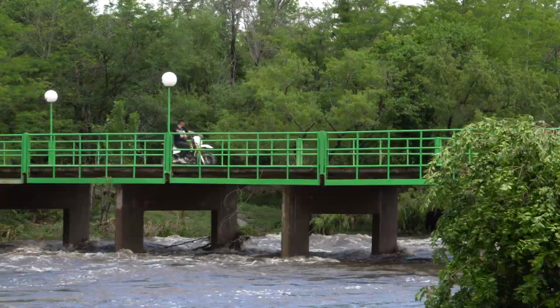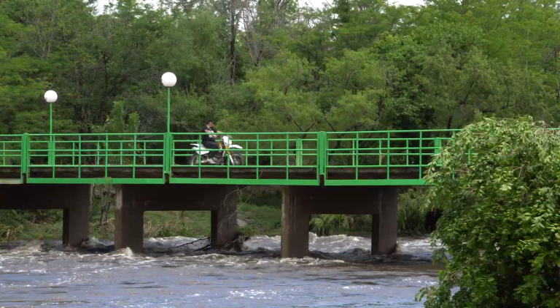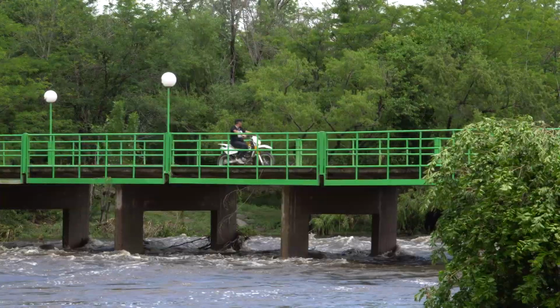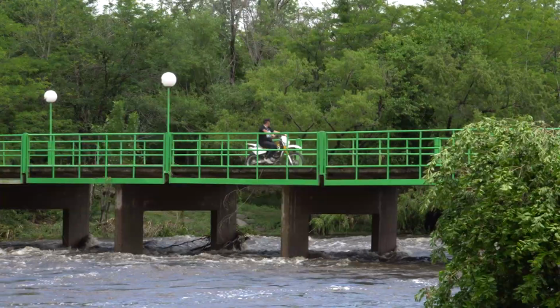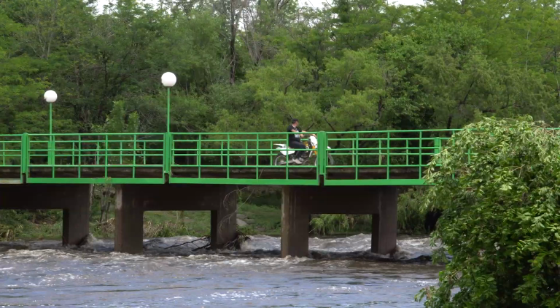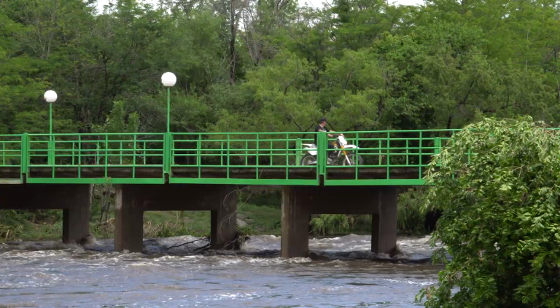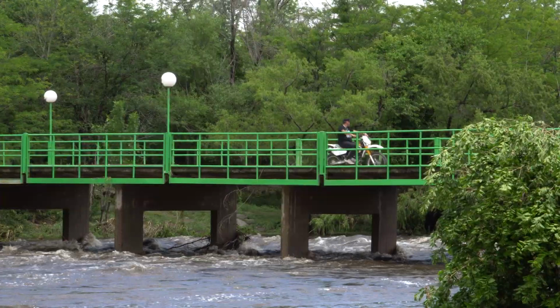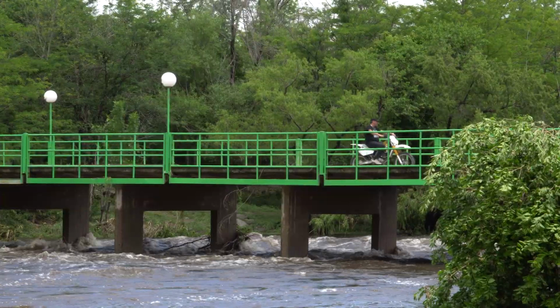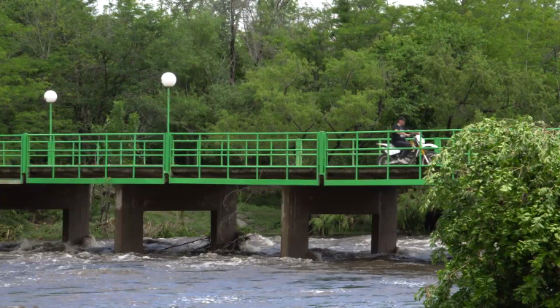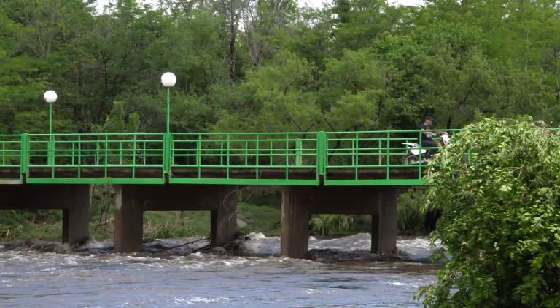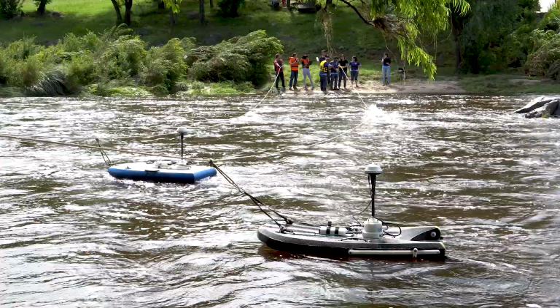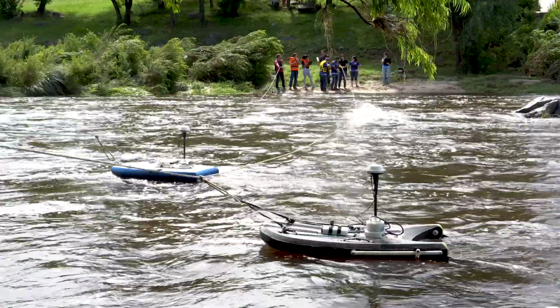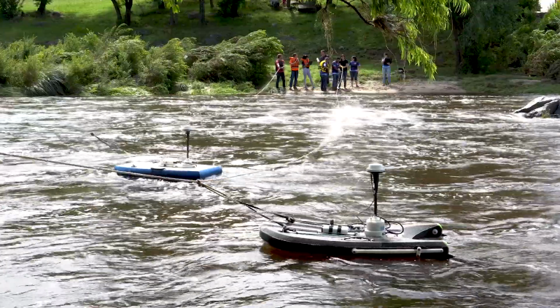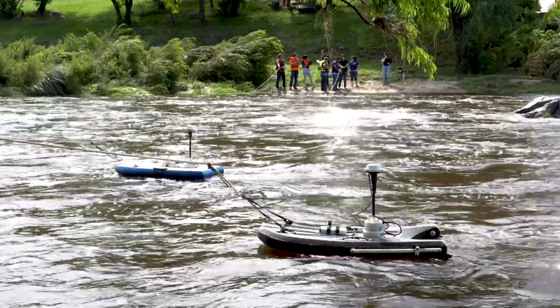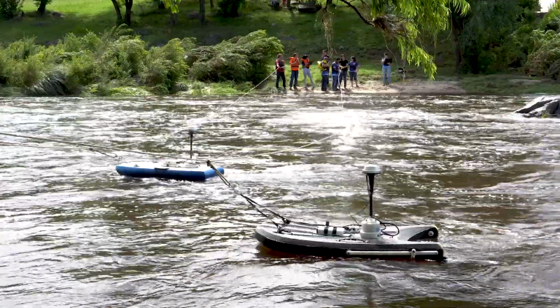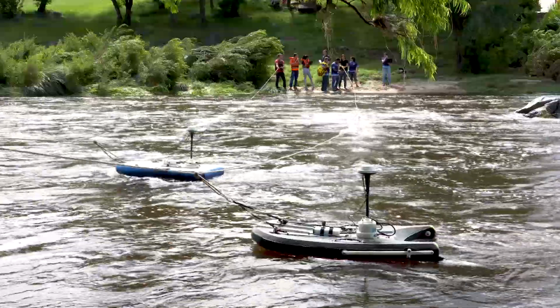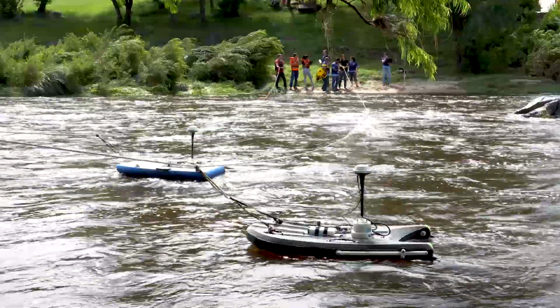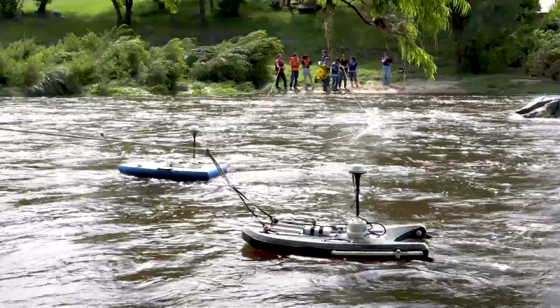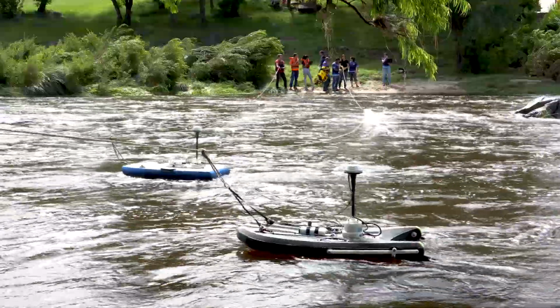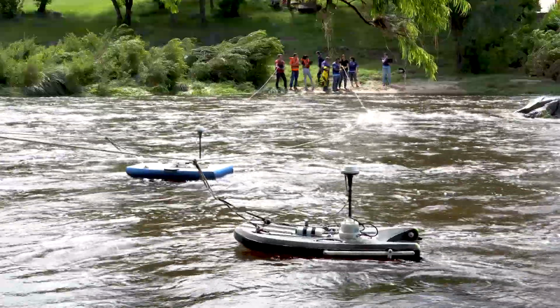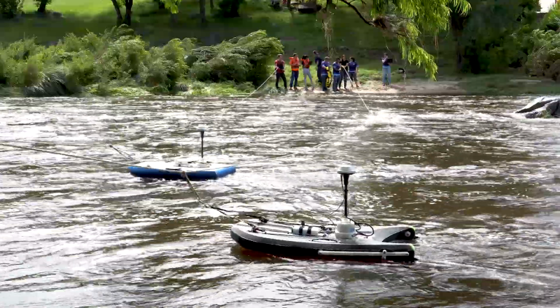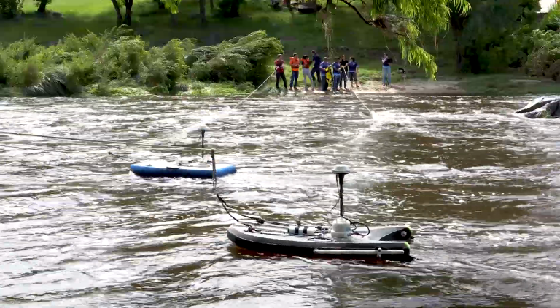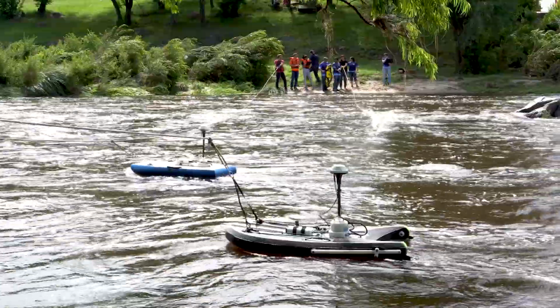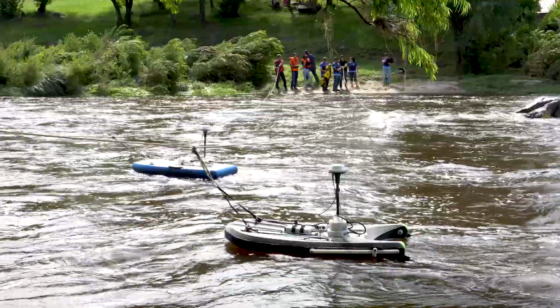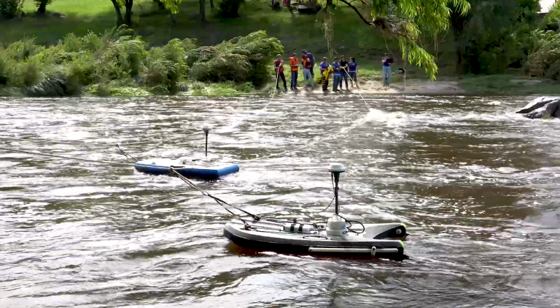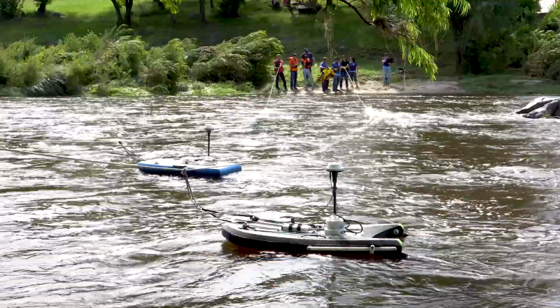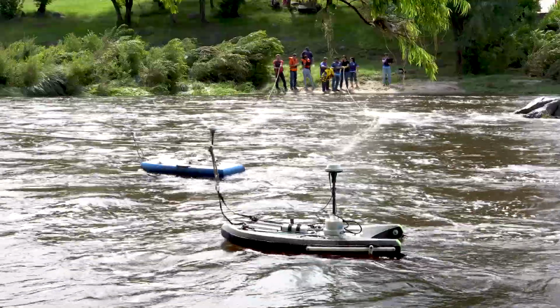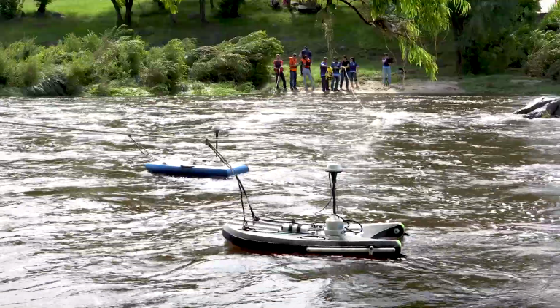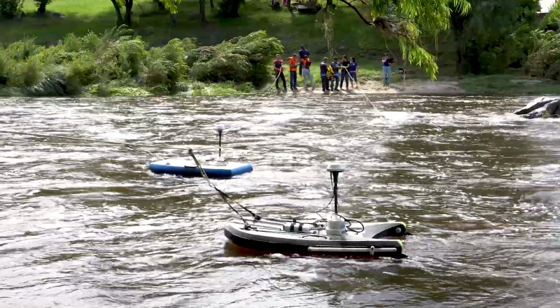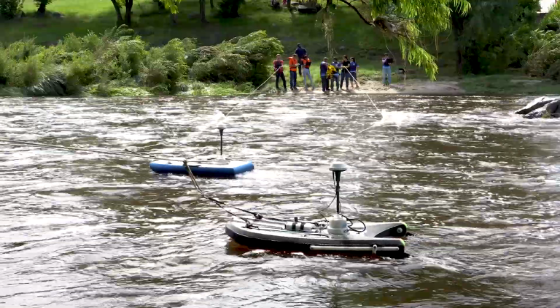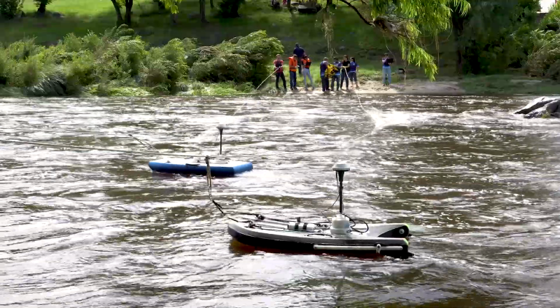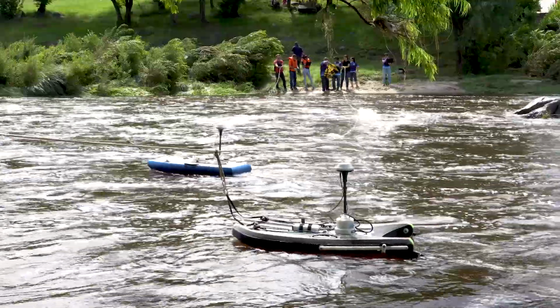We're basically interested in the land and how the land affects the atmosphere and how the atmosphere affects the land.